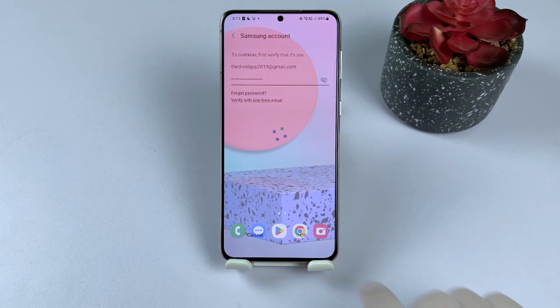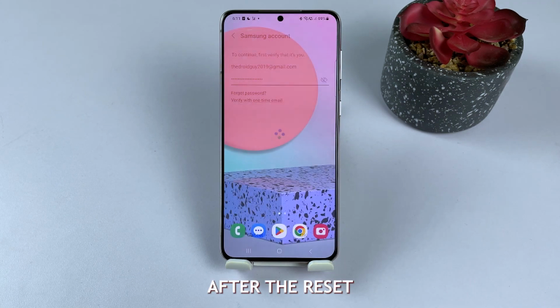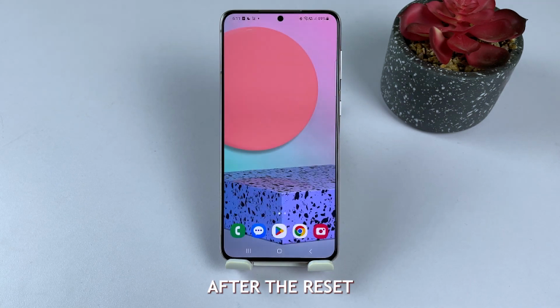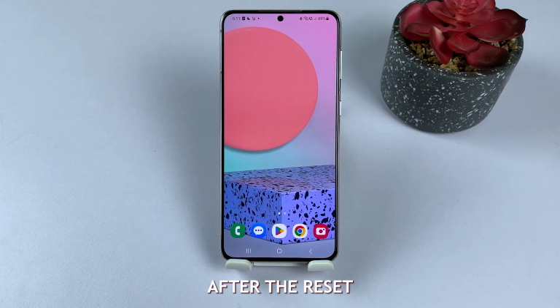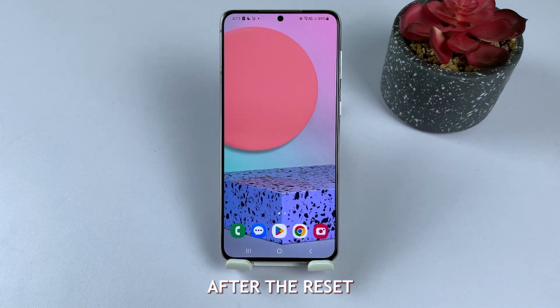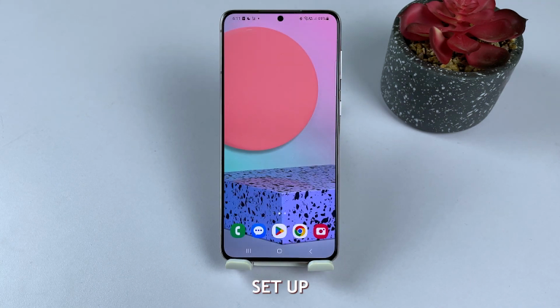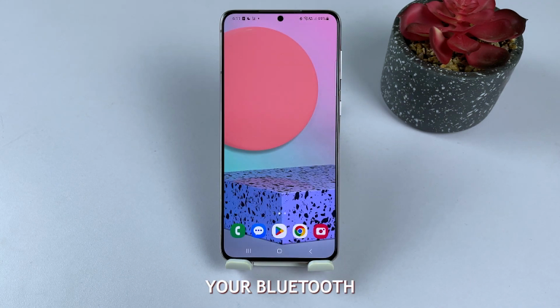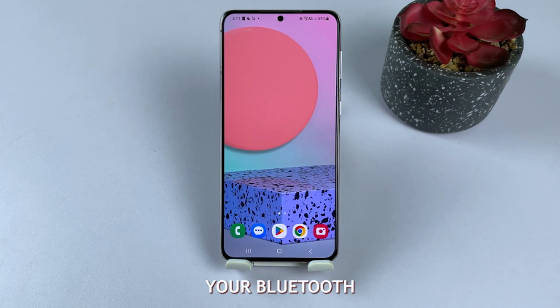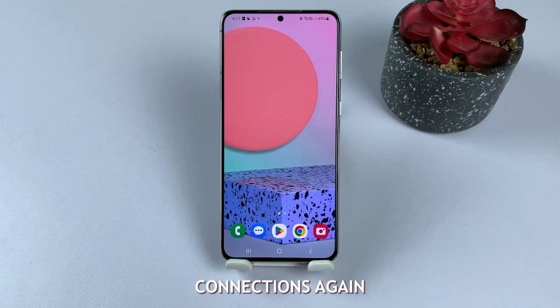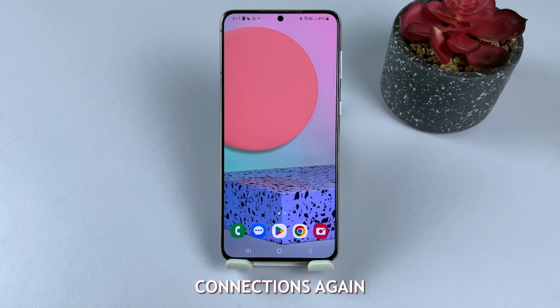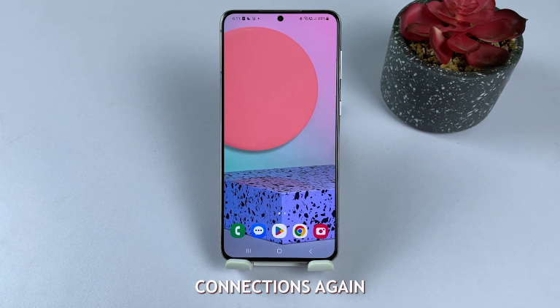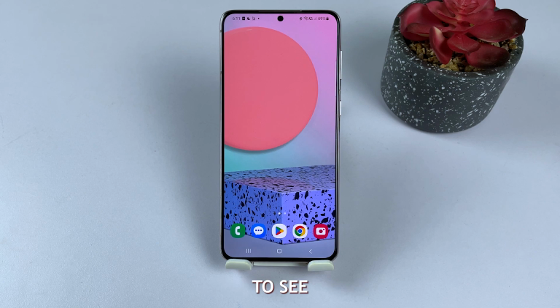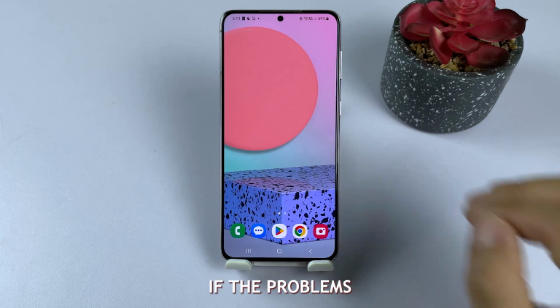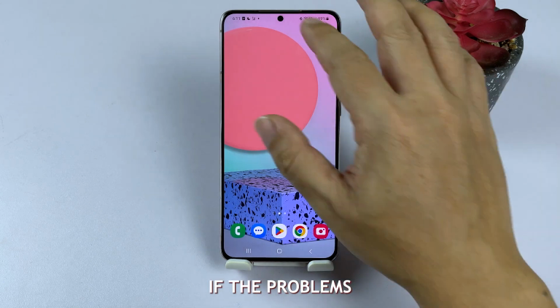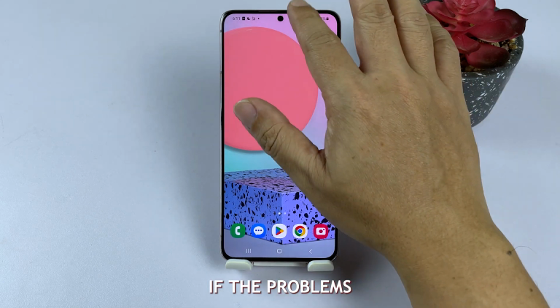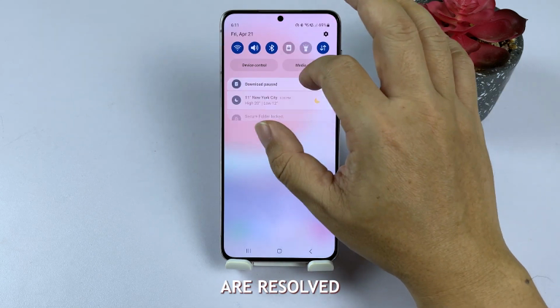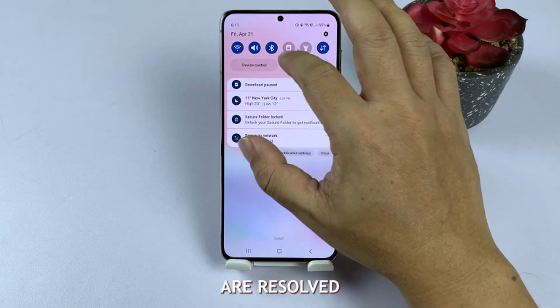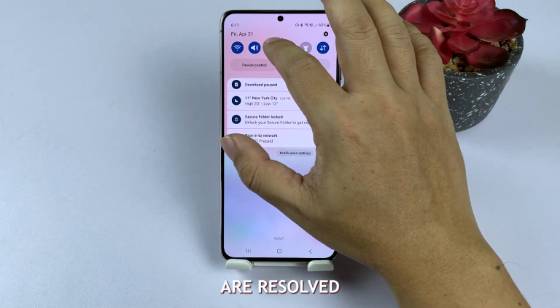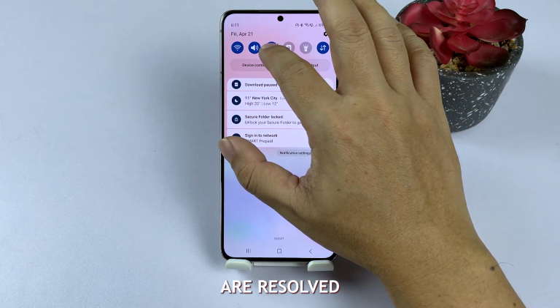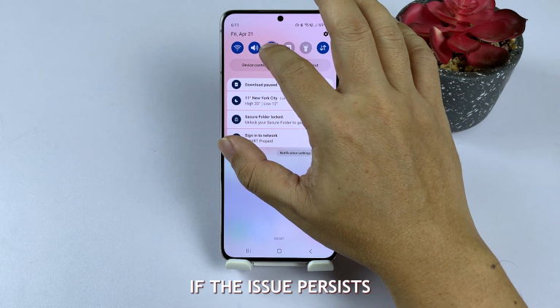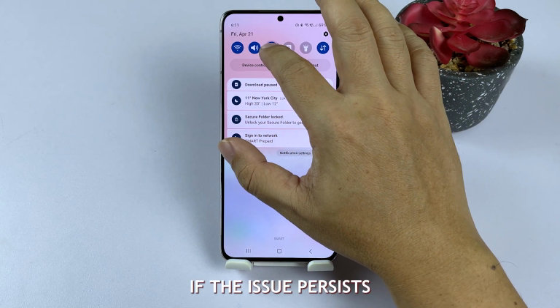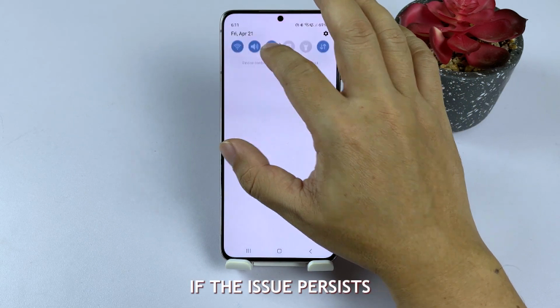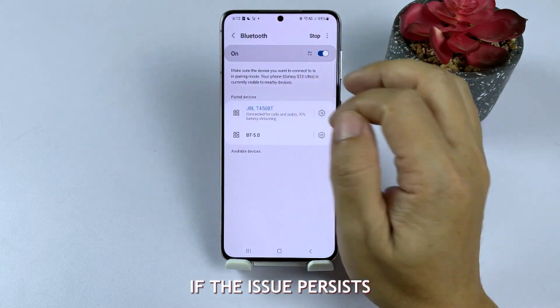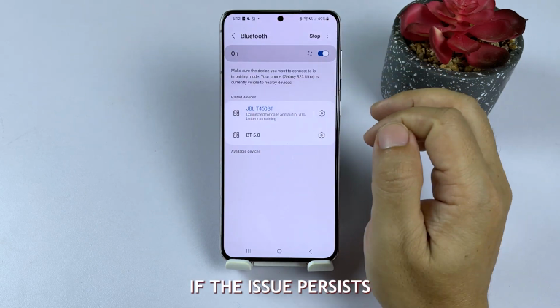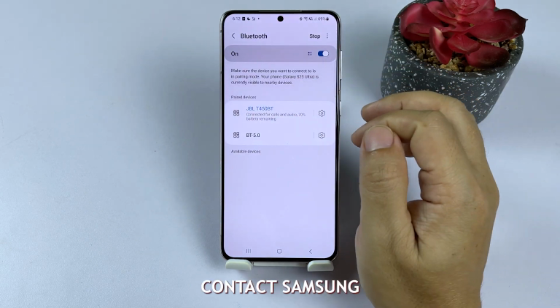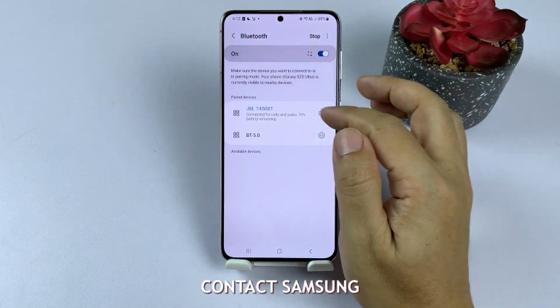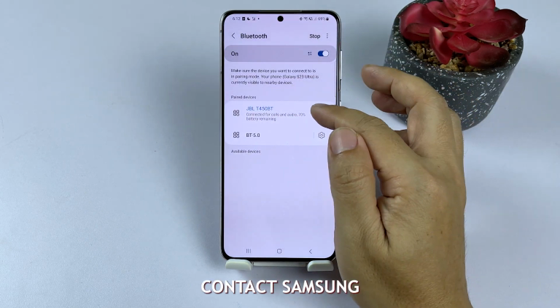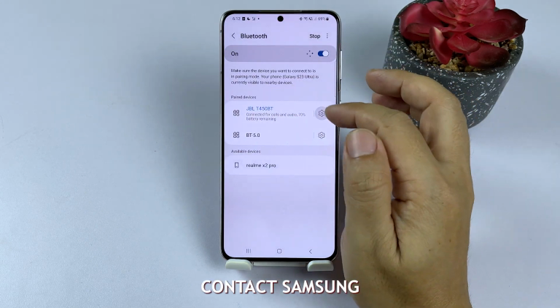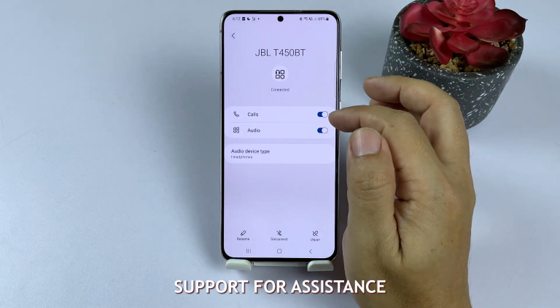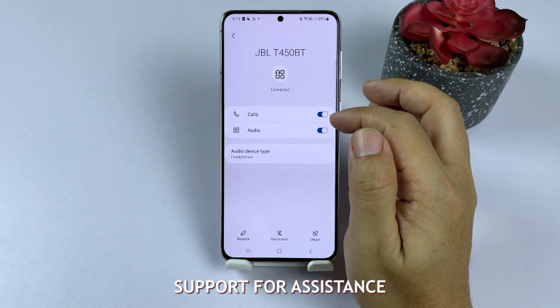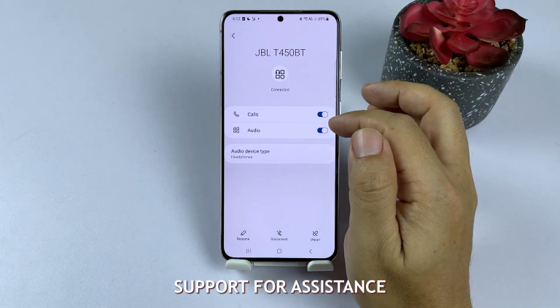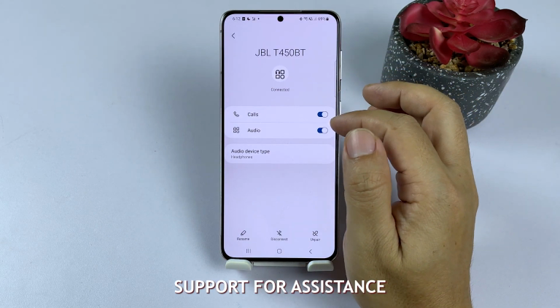After the reset, set up your Bluetooth connections again to see if the problems are resolved. If the issue persists, contact Samsung Support for assistance.